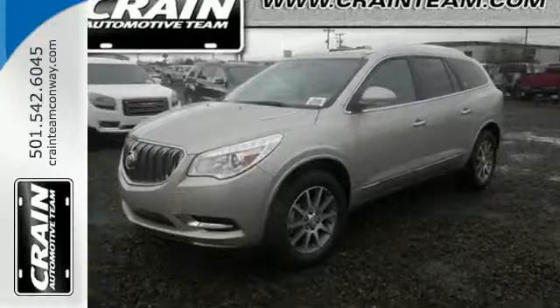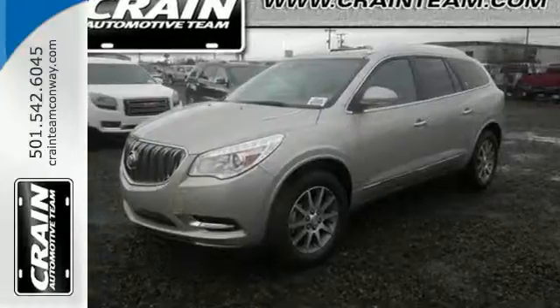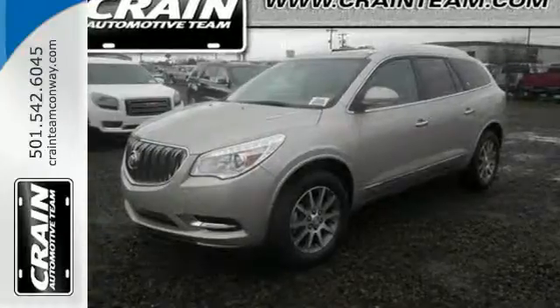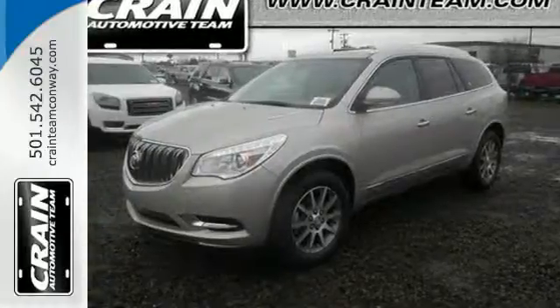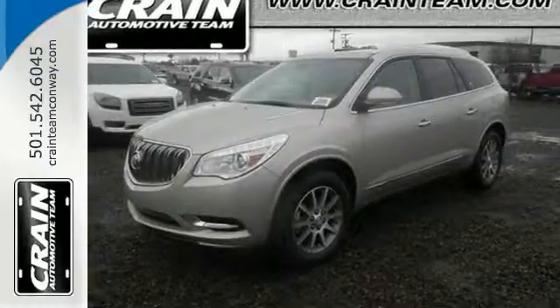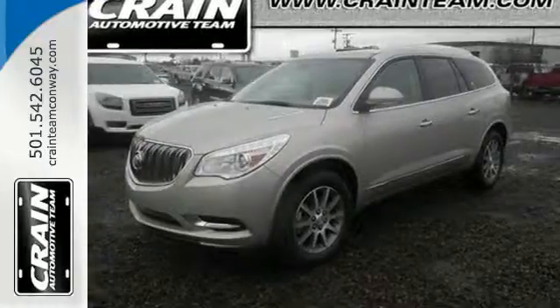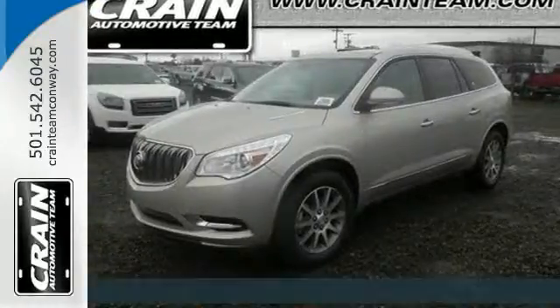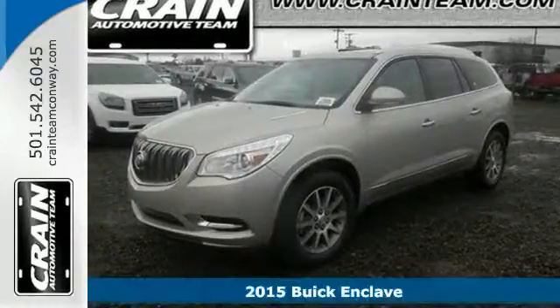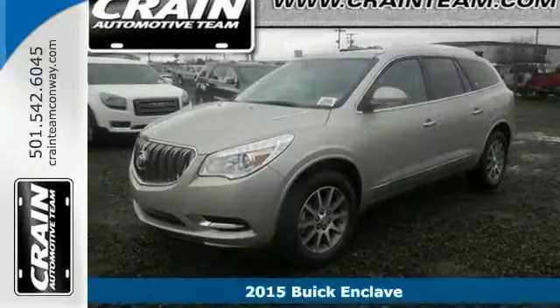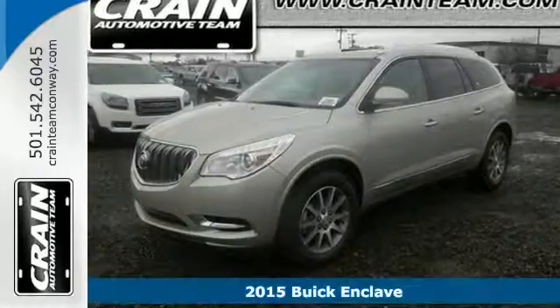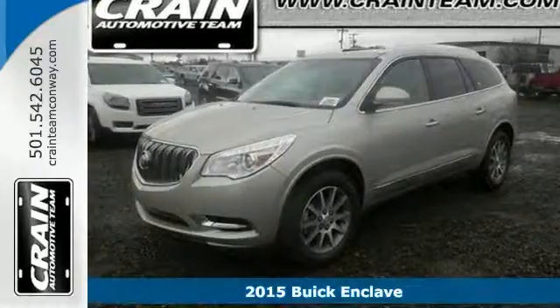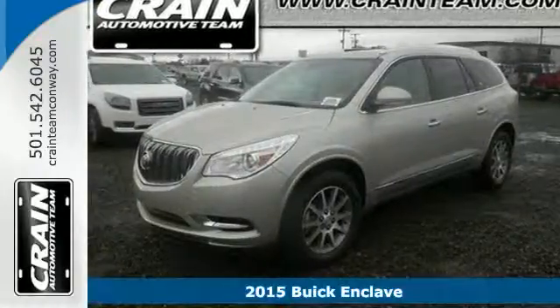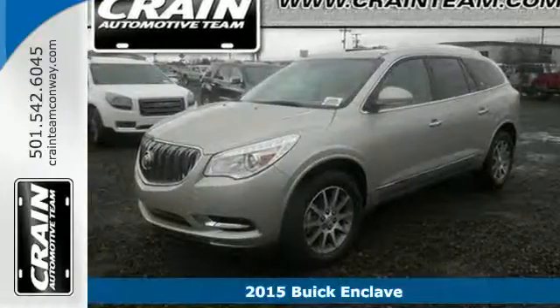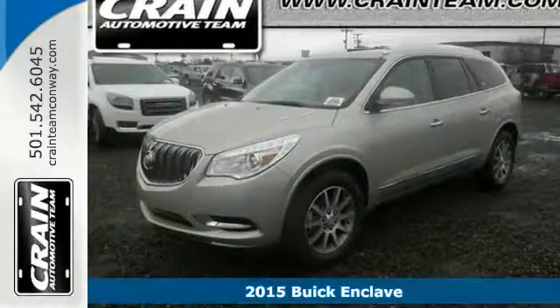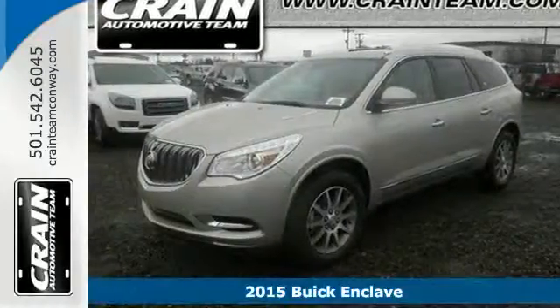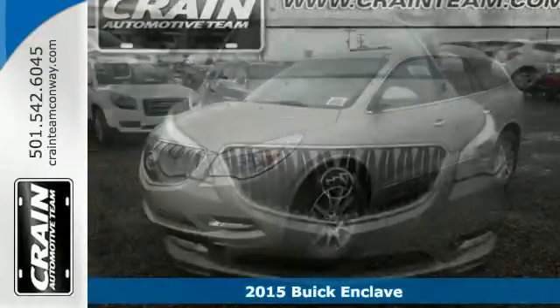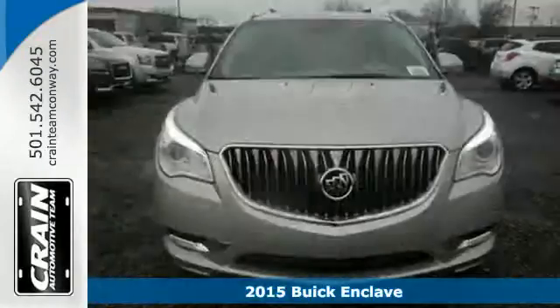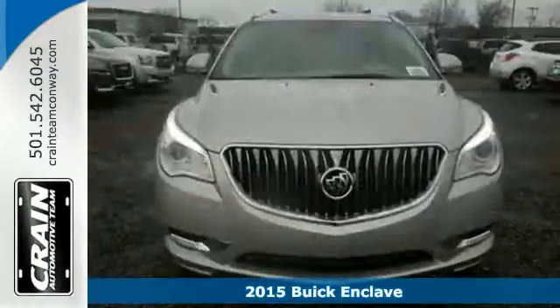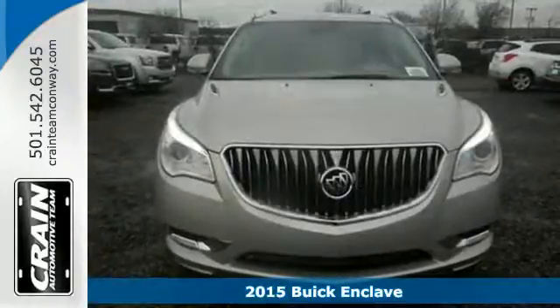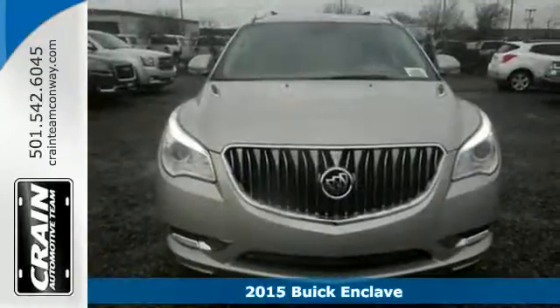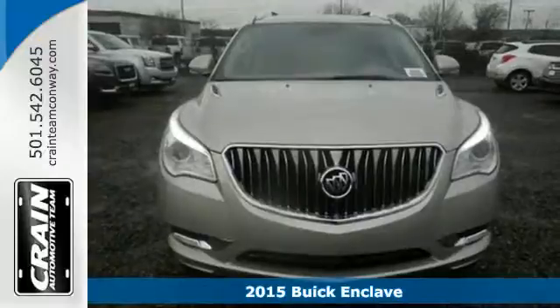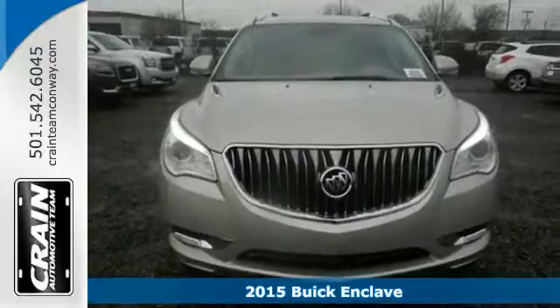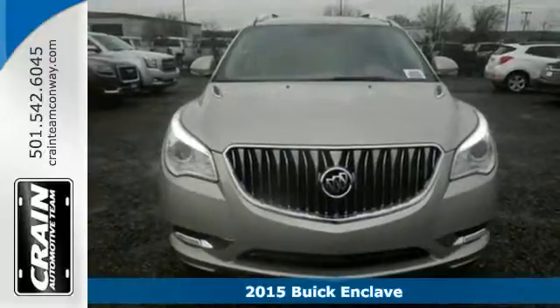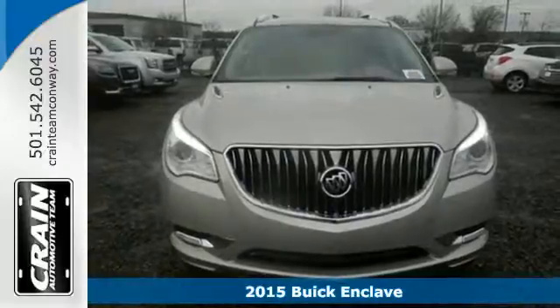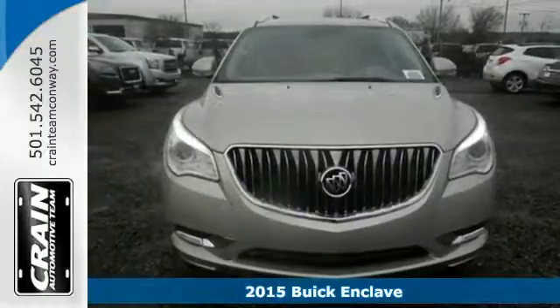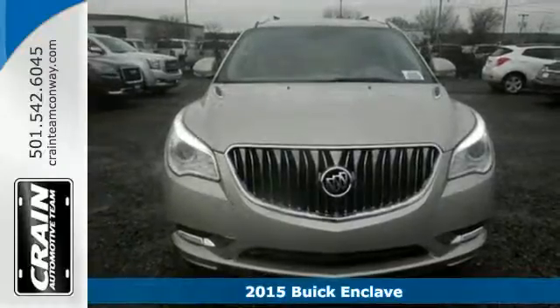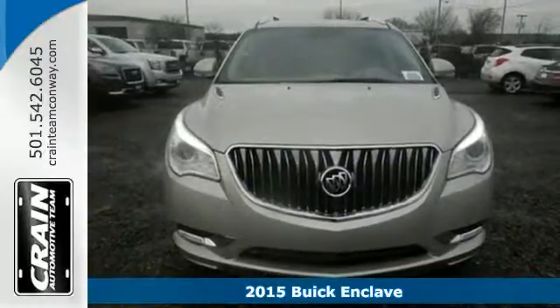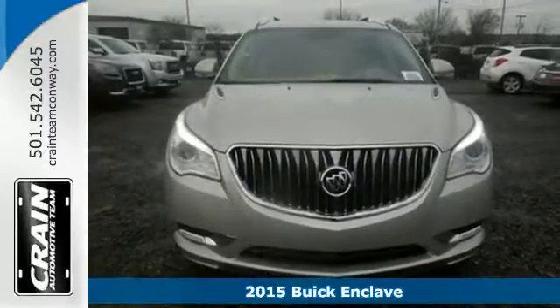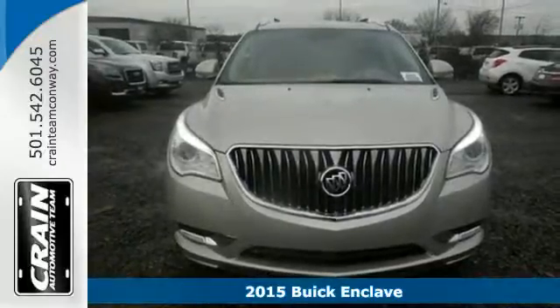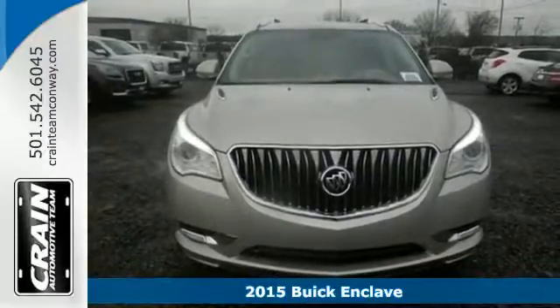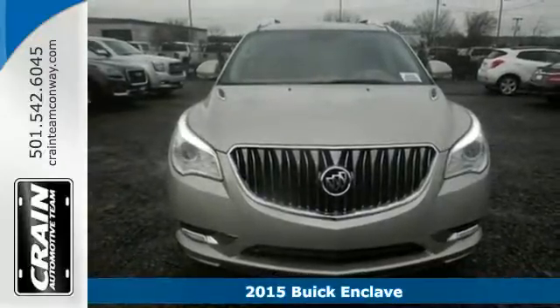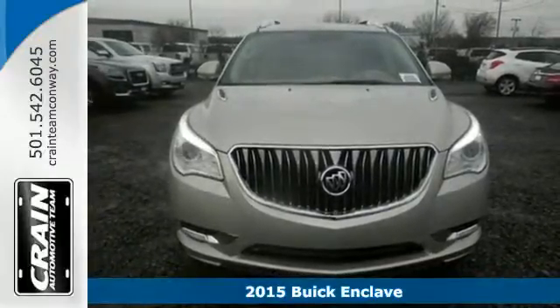It's a 2015 Buick Enclave. When Buick designed this Enclave, they started in the driver's seat and worked their way outward.